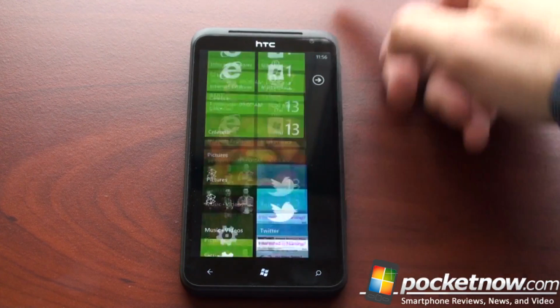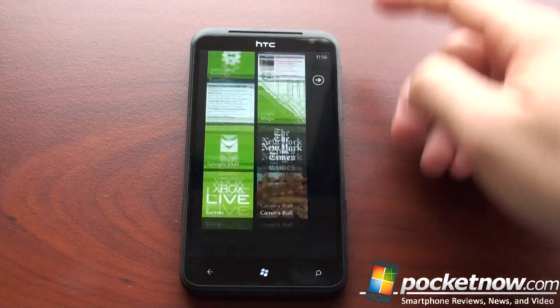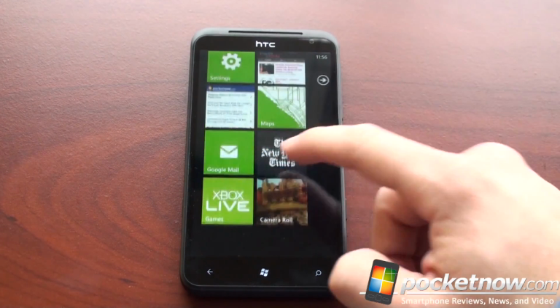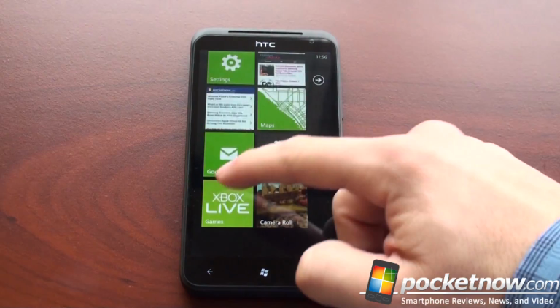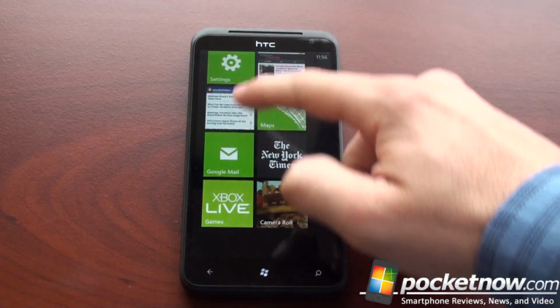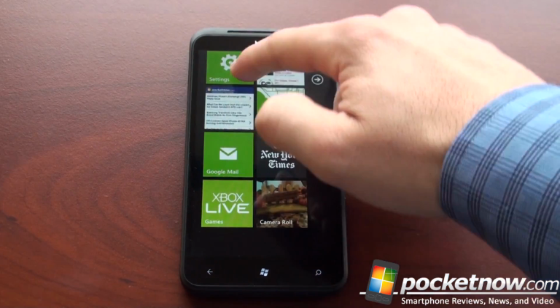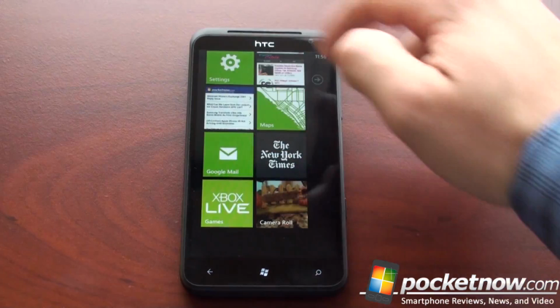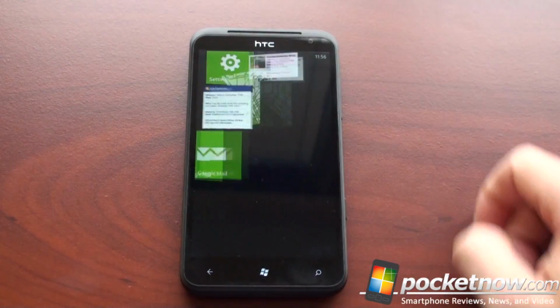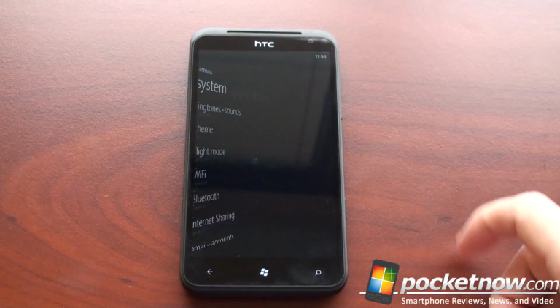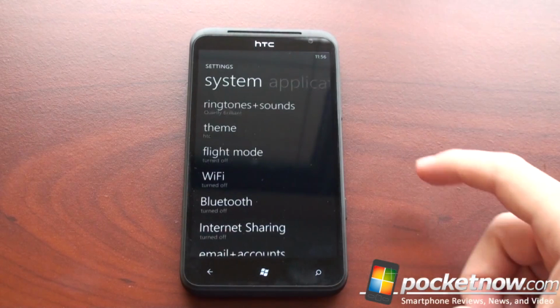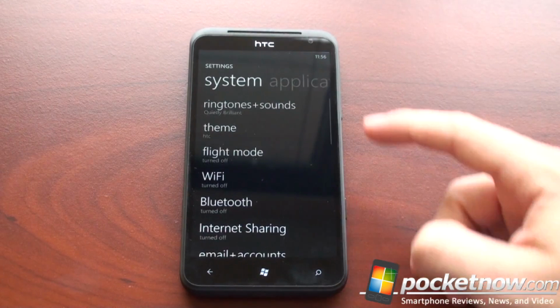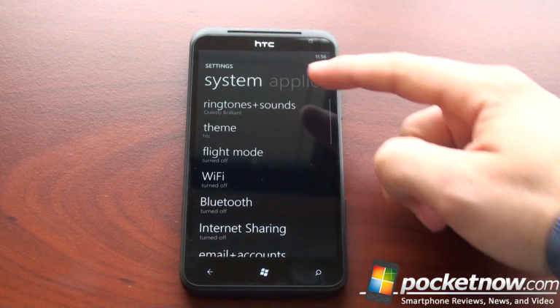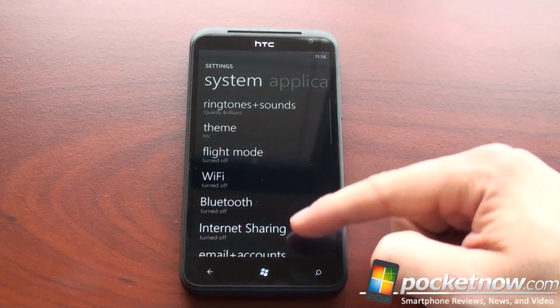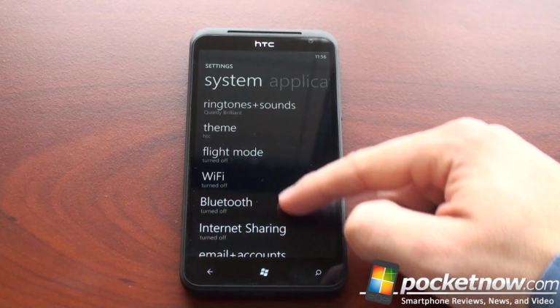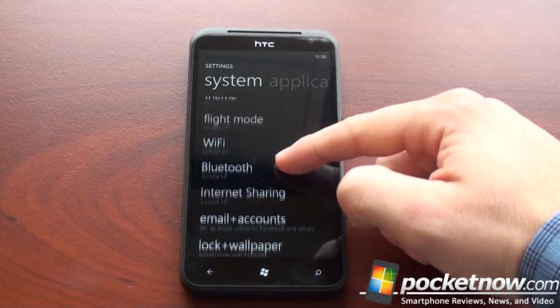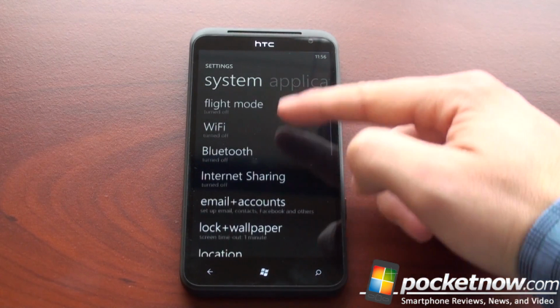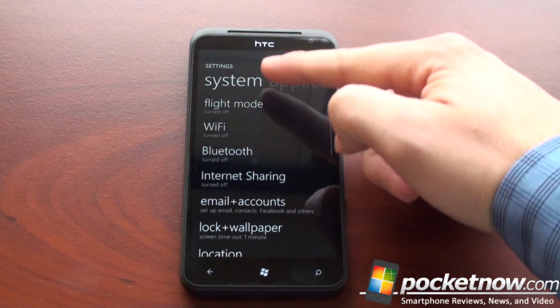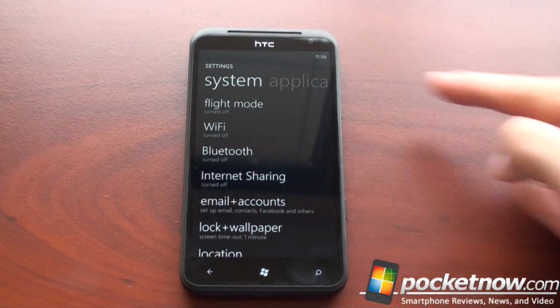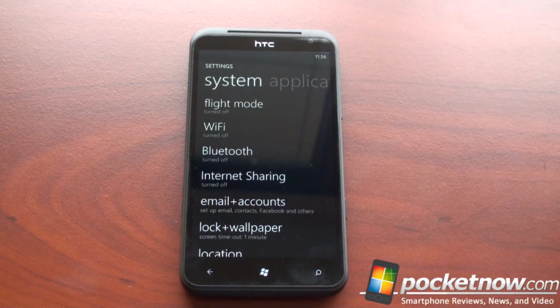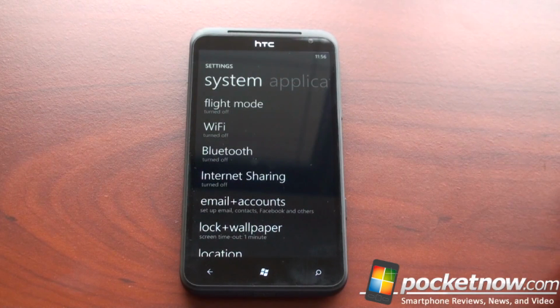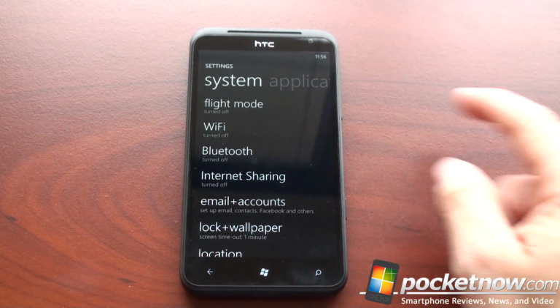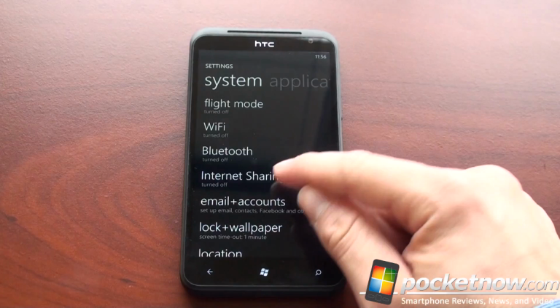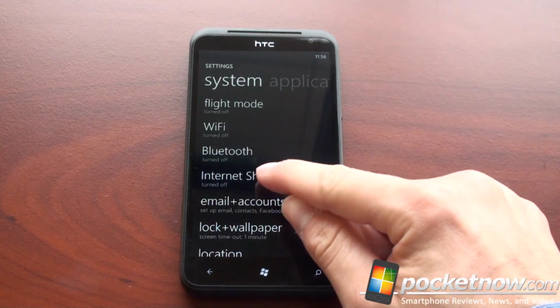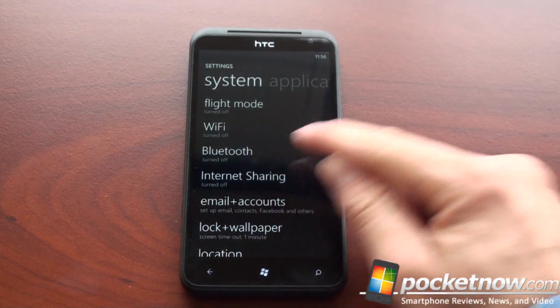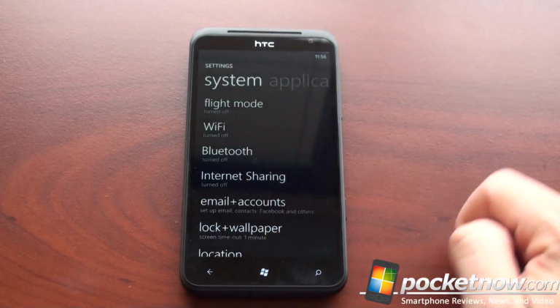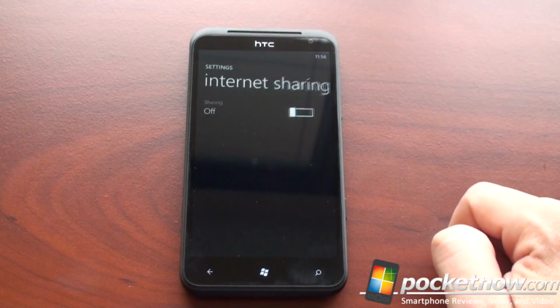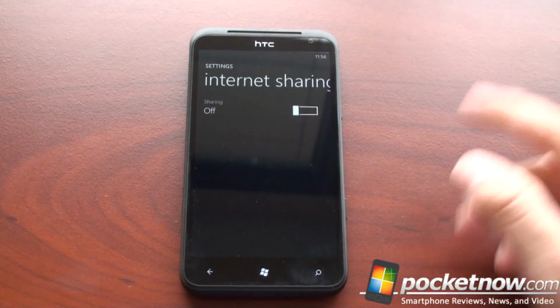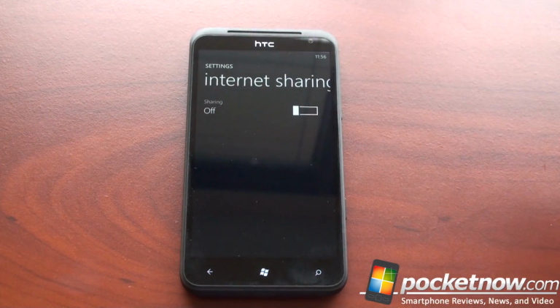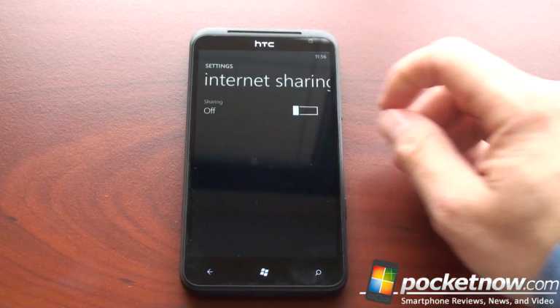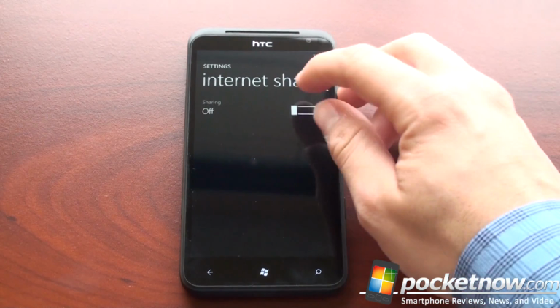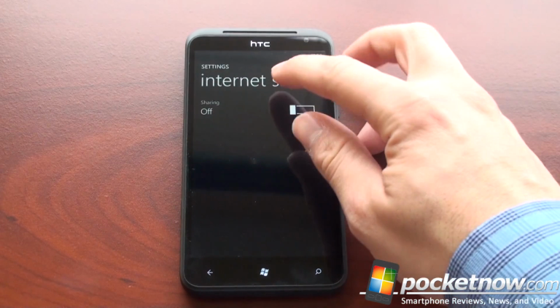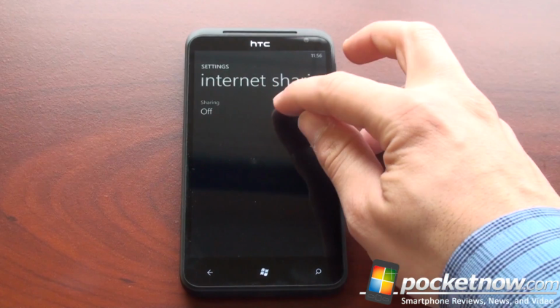So let's take a look. We'll go into settings, and we will go down to internet sharing. It's just in the system settings, and we'll simply turn it on.